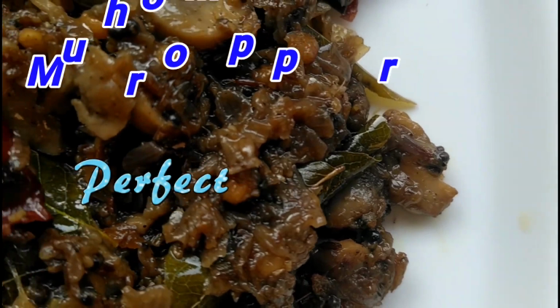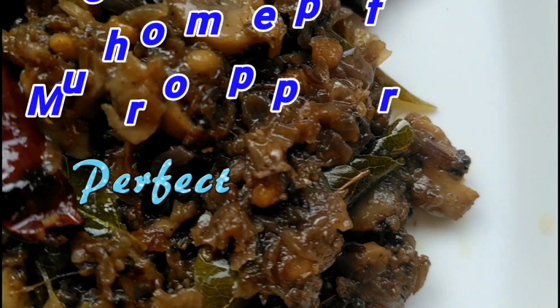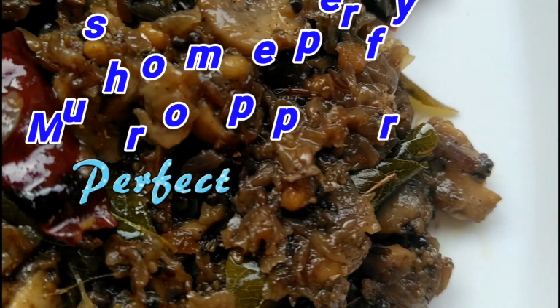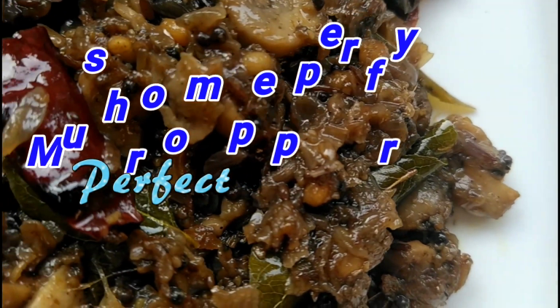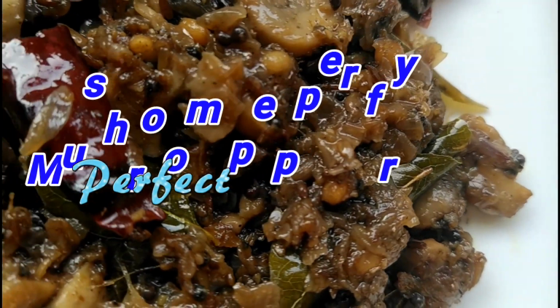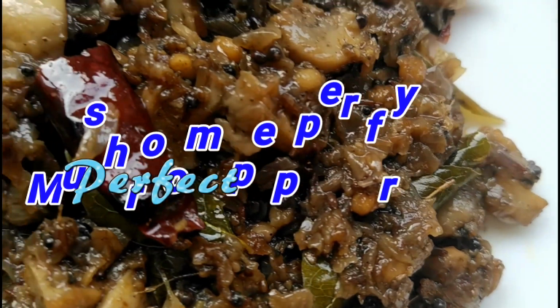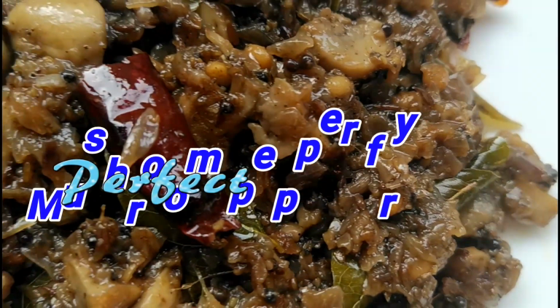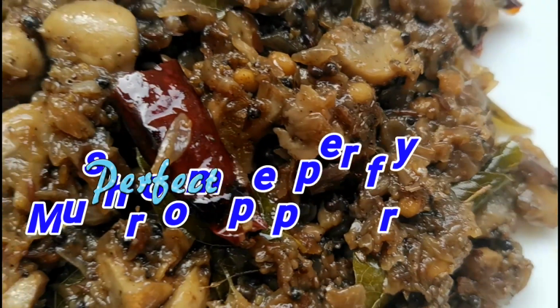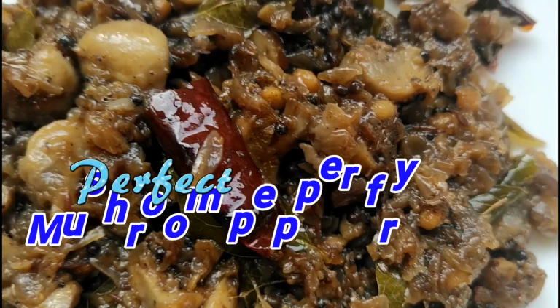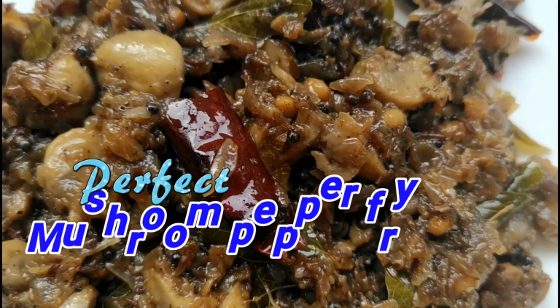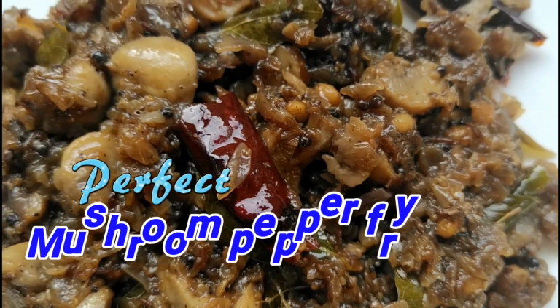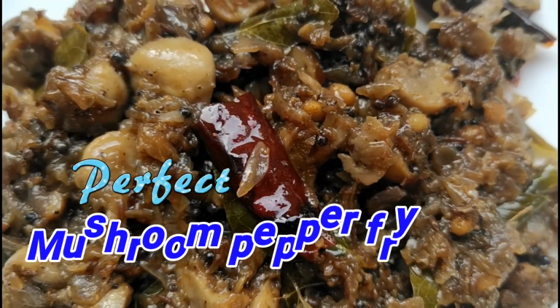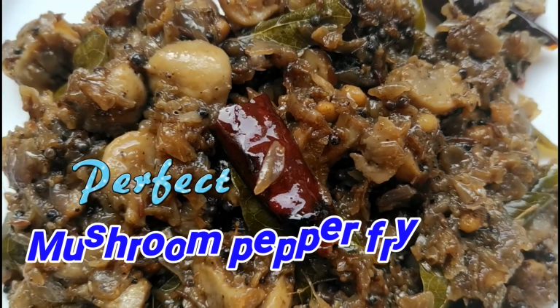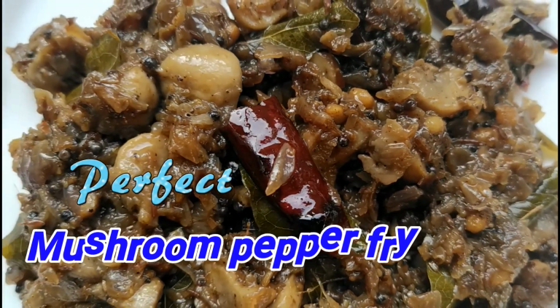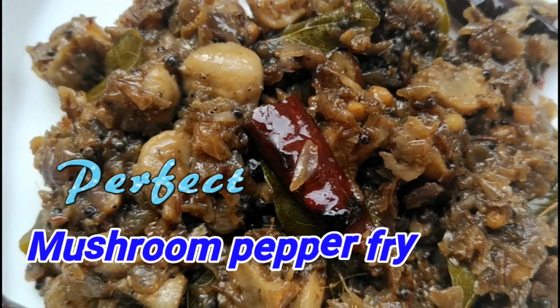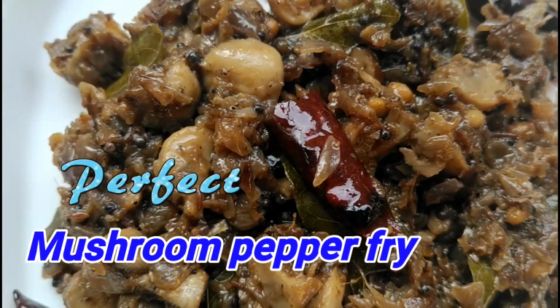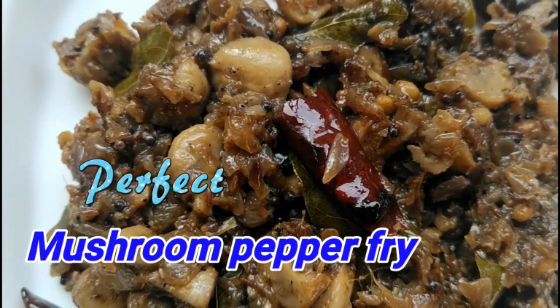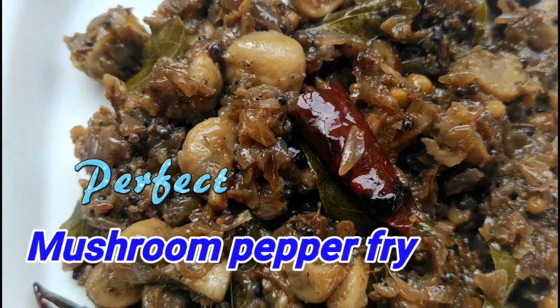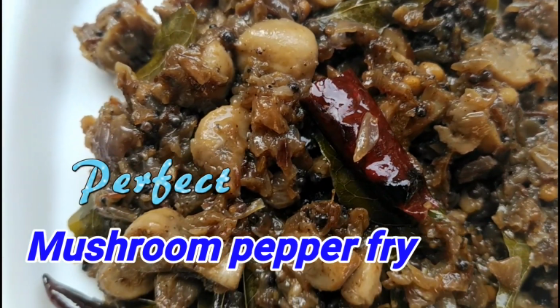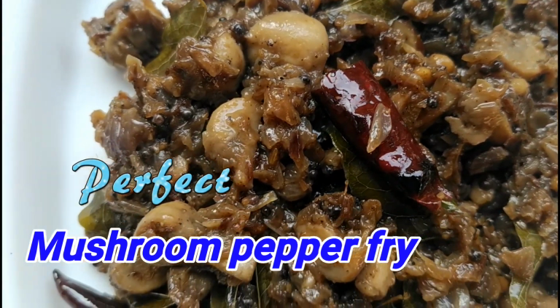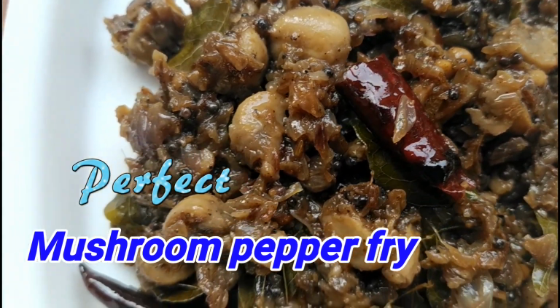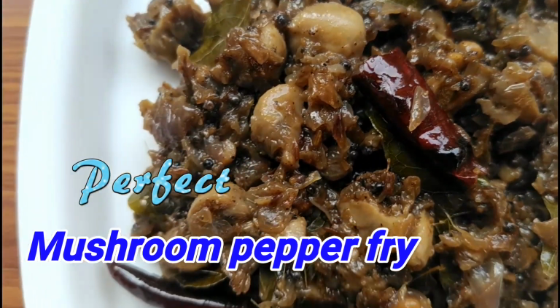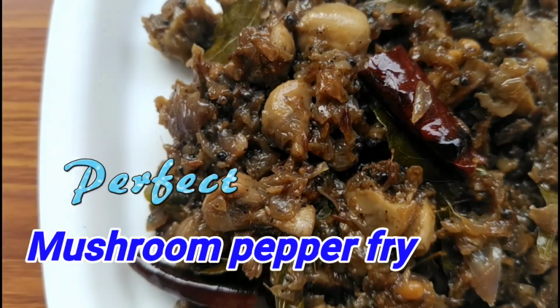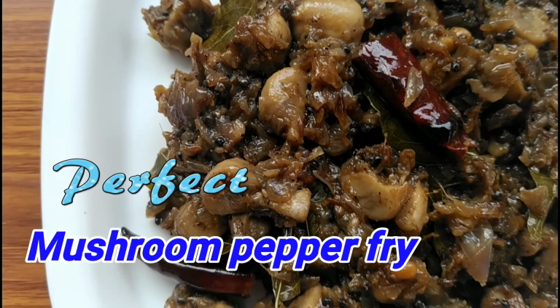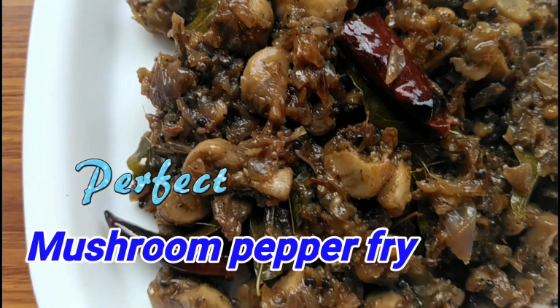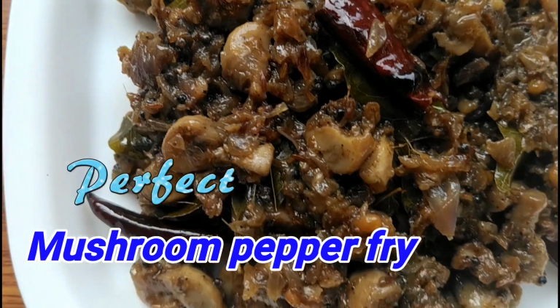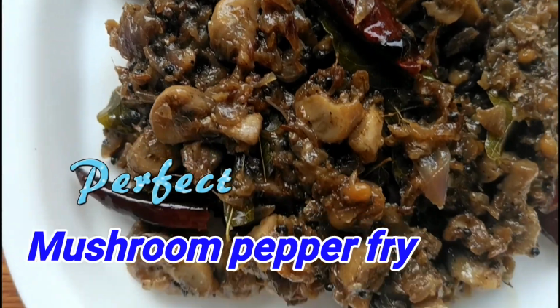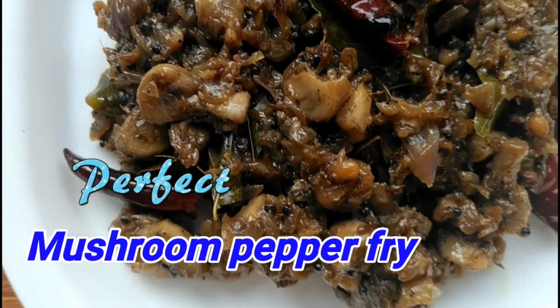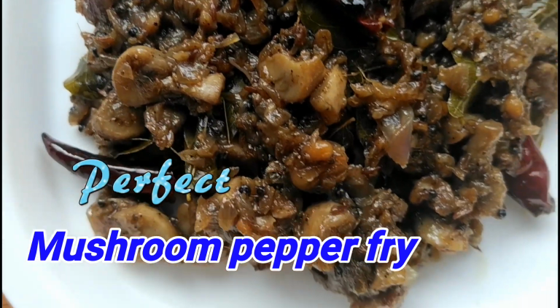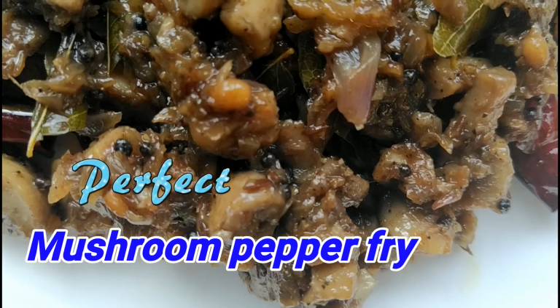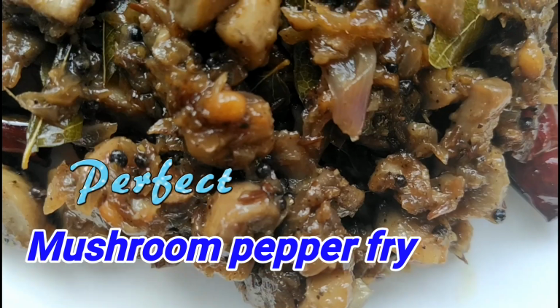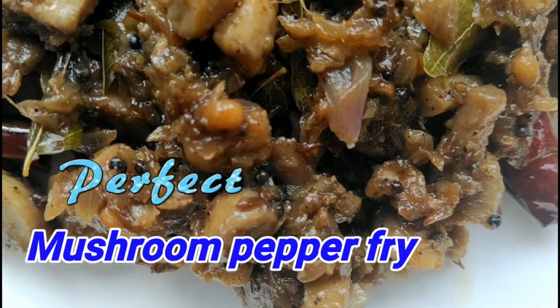Hi friends! In our kitchen, it is very tasty mushroom pepper fry. Let's see how it is done.